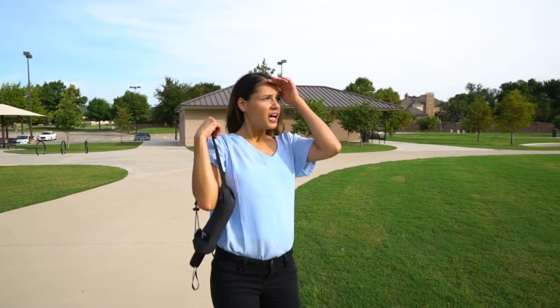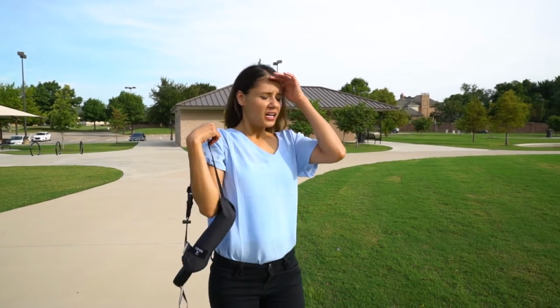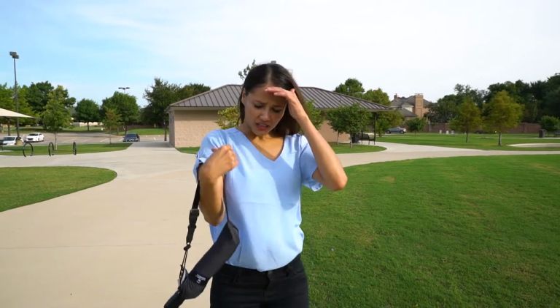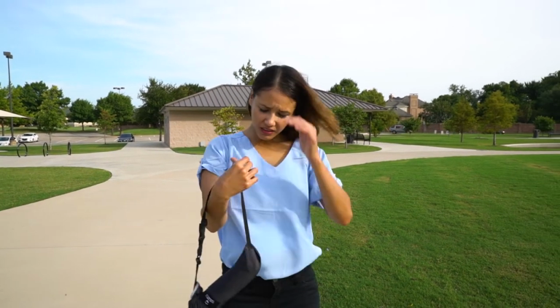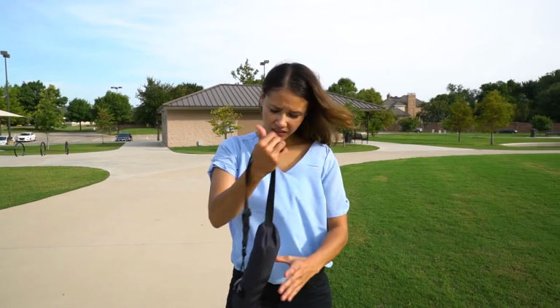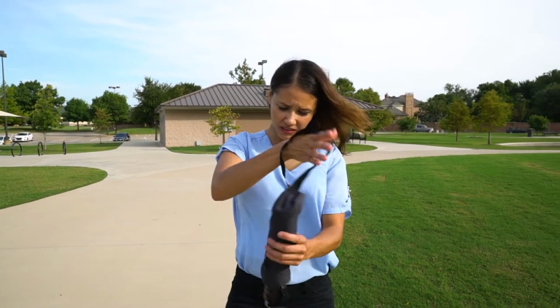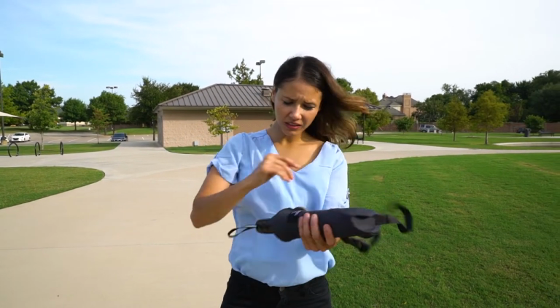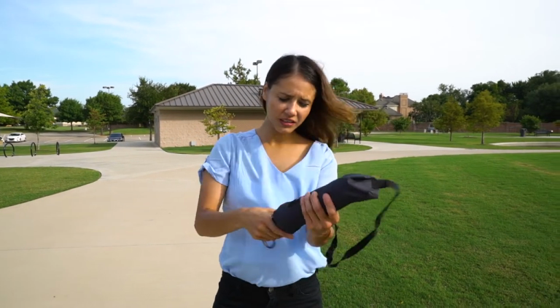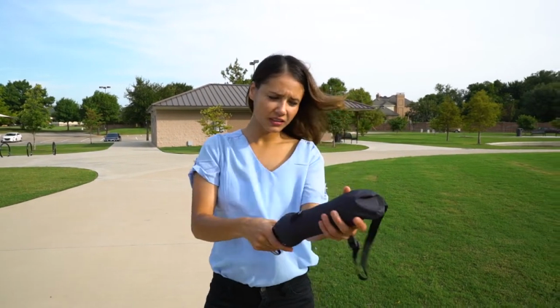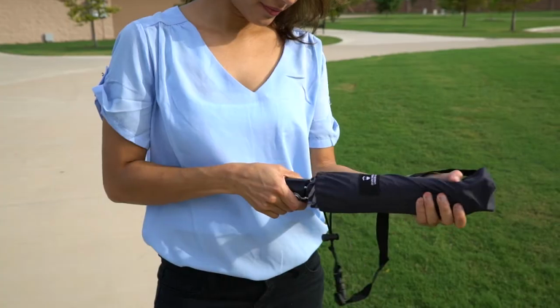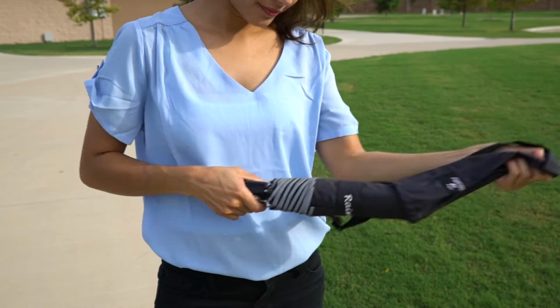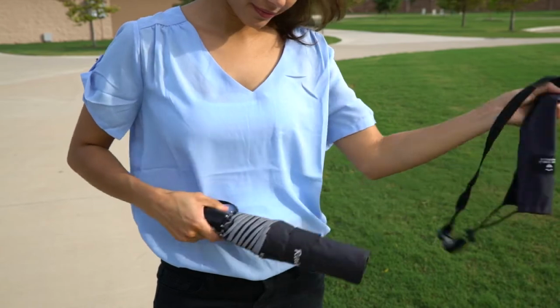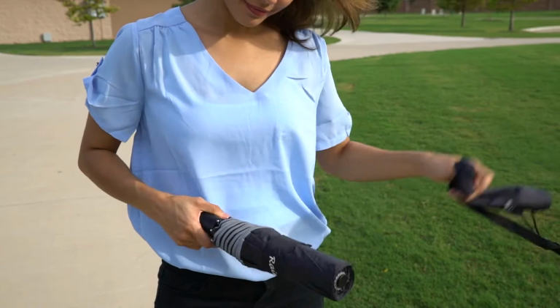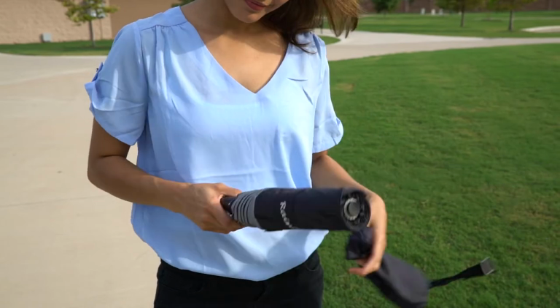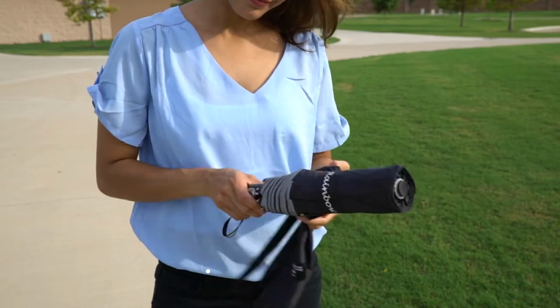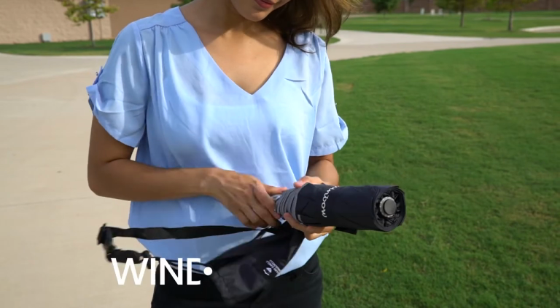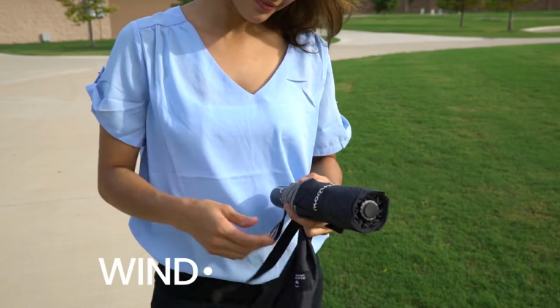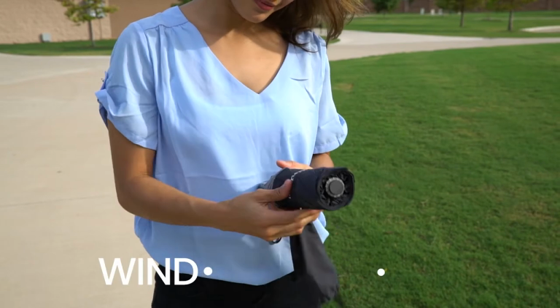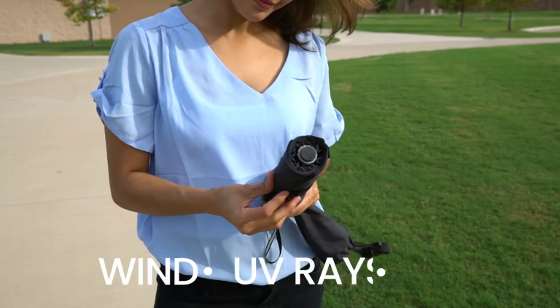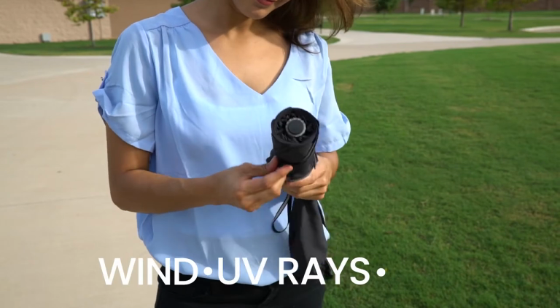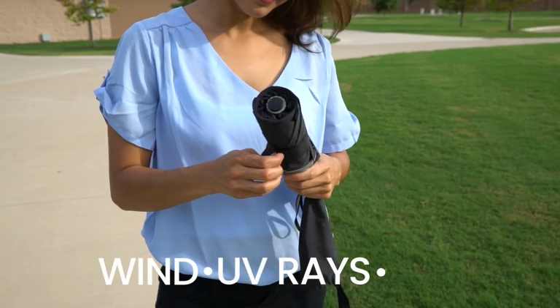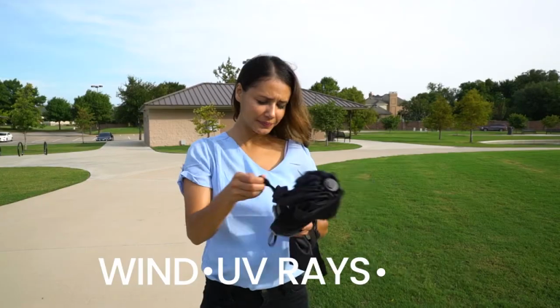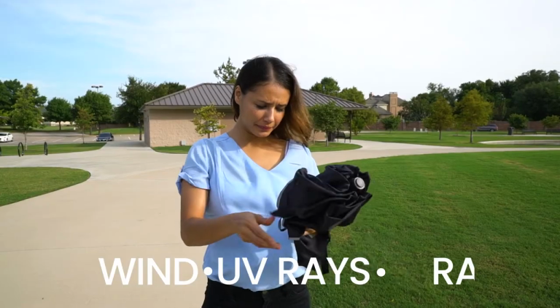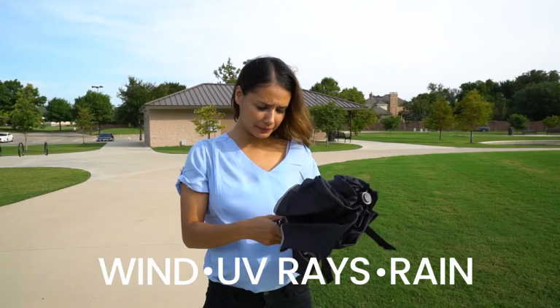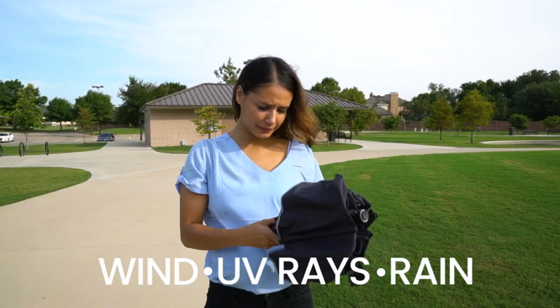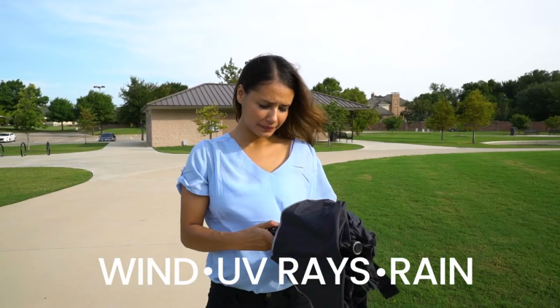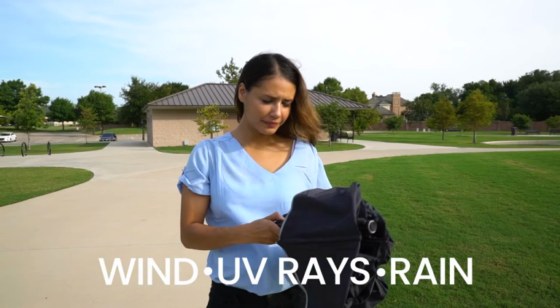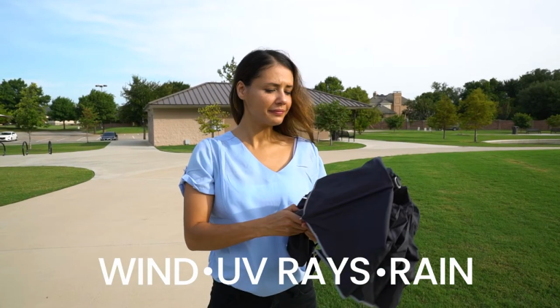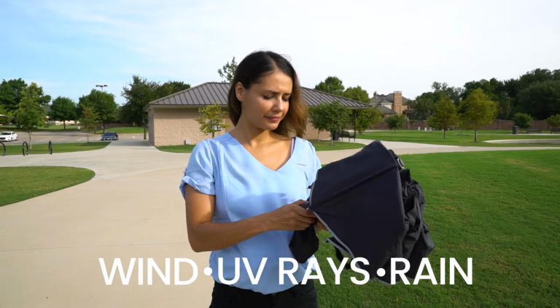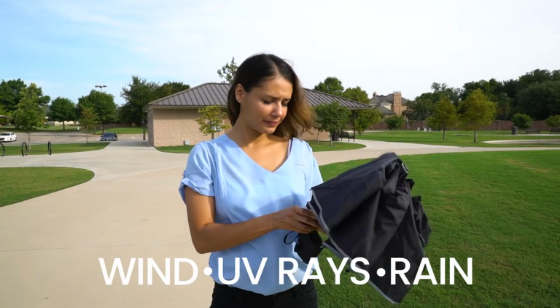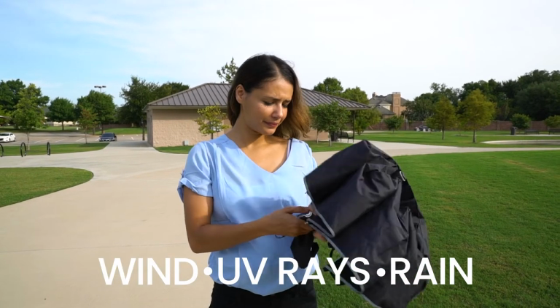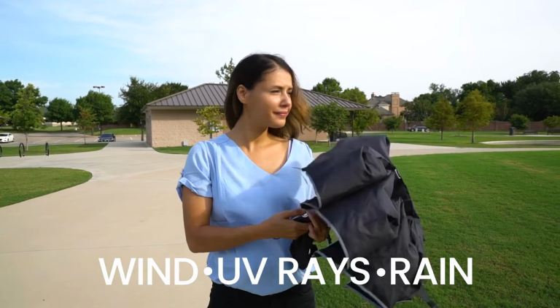The lightweight RainShield Umbrella protects you against wind, UV rays, and anything Mother Nature throws your way.